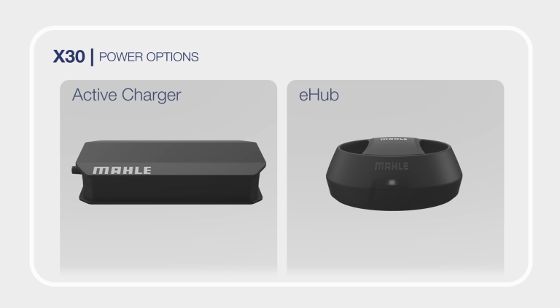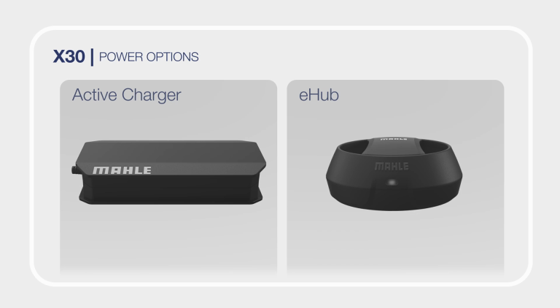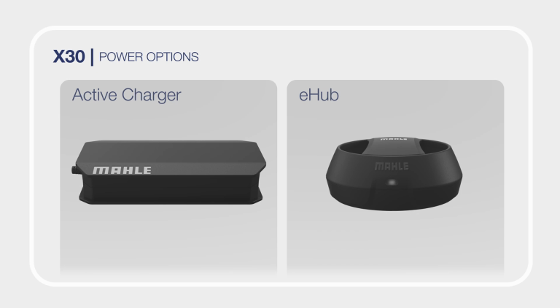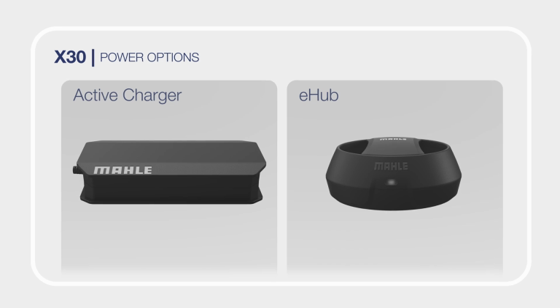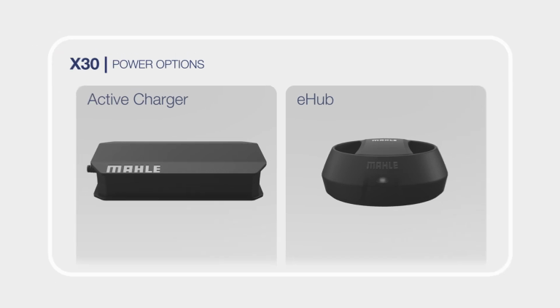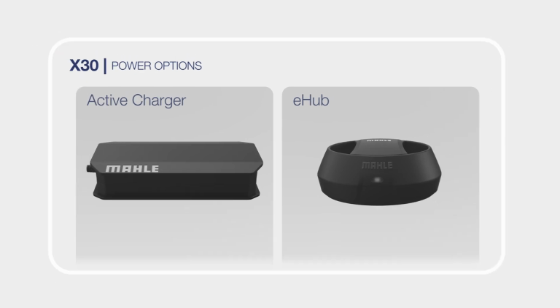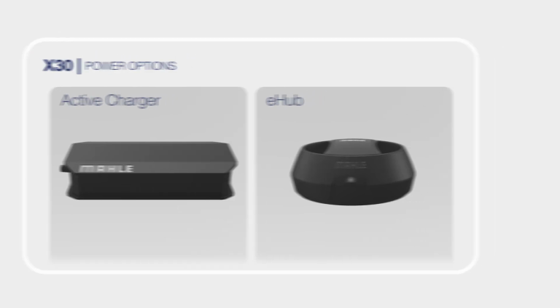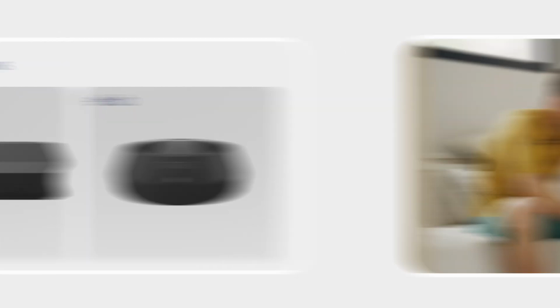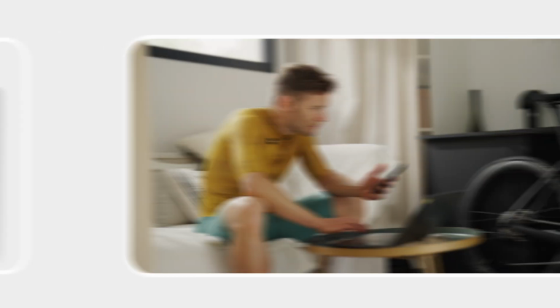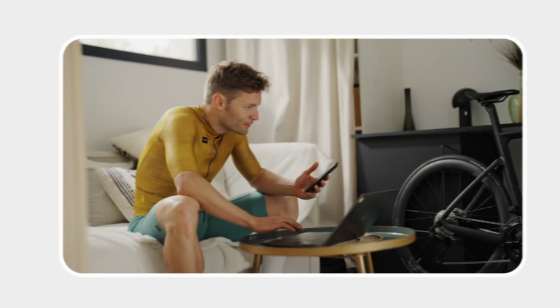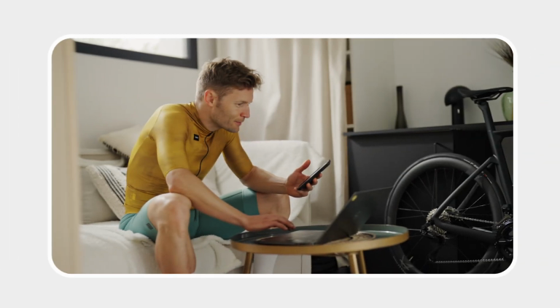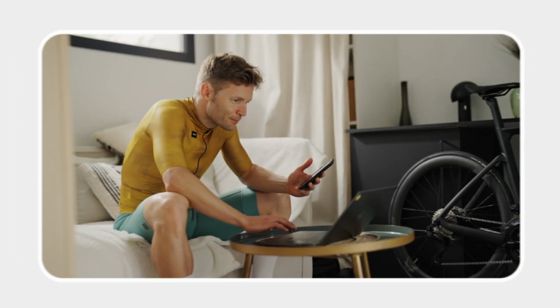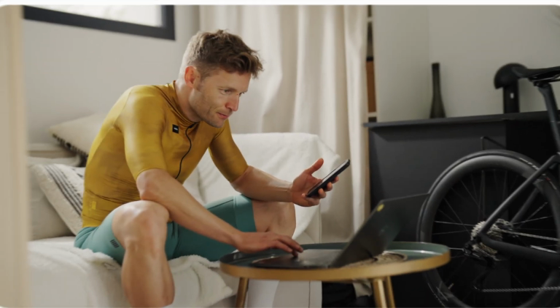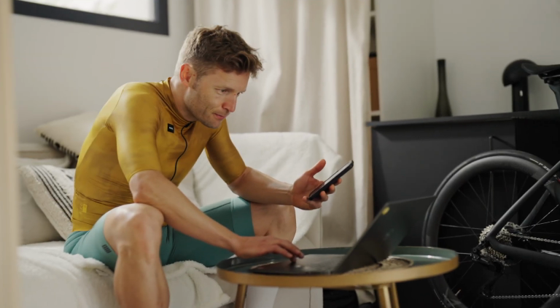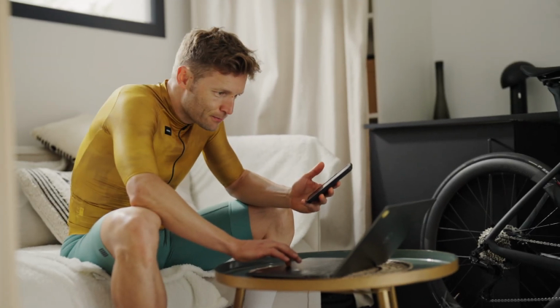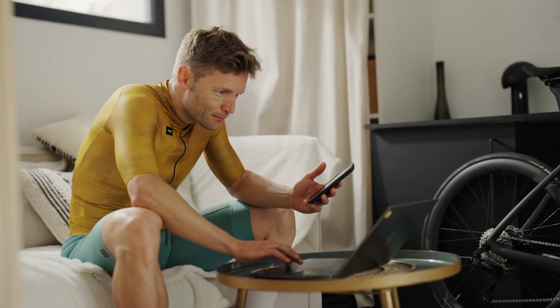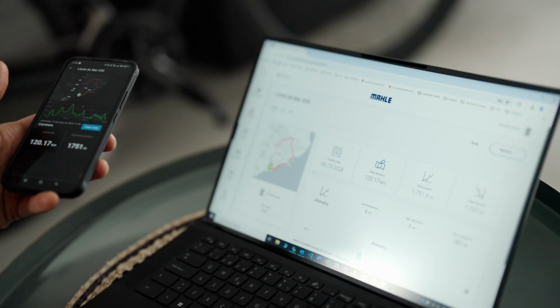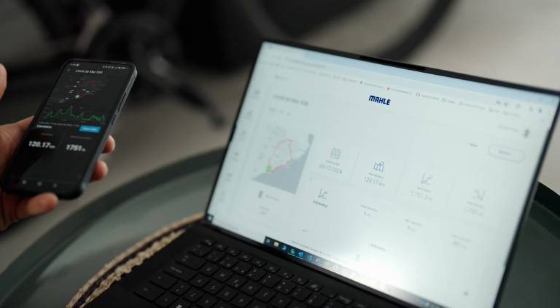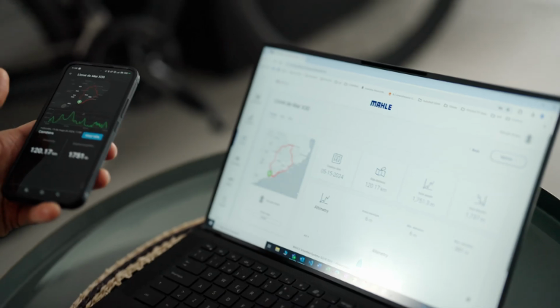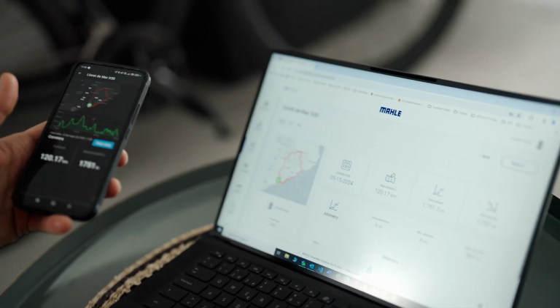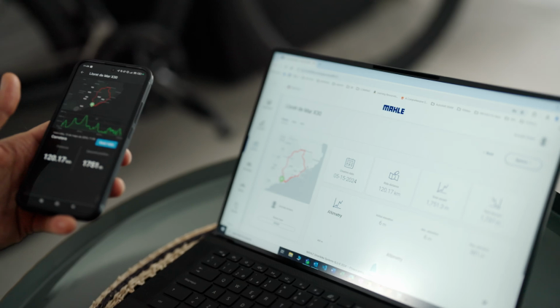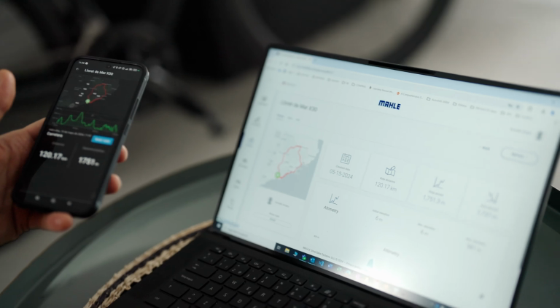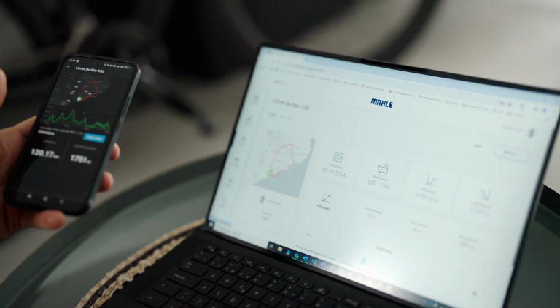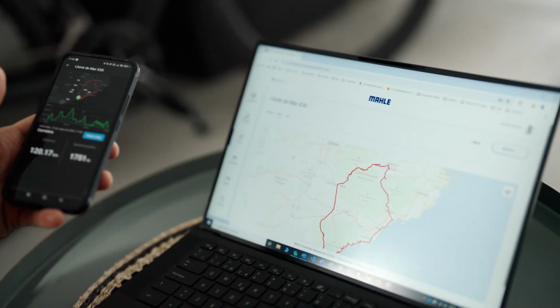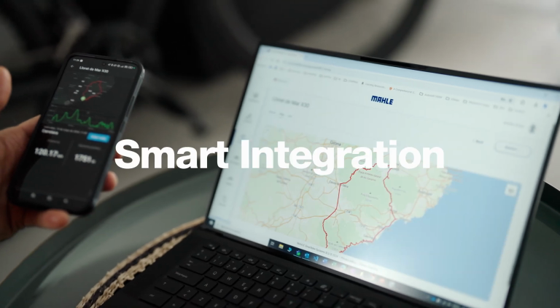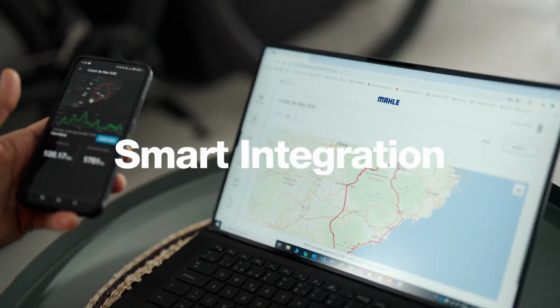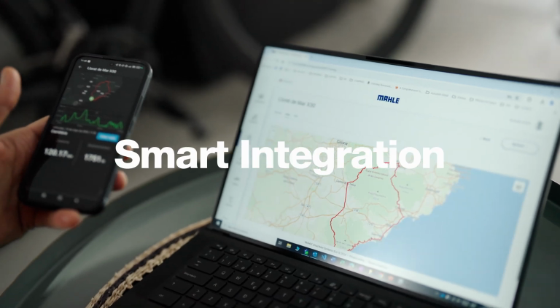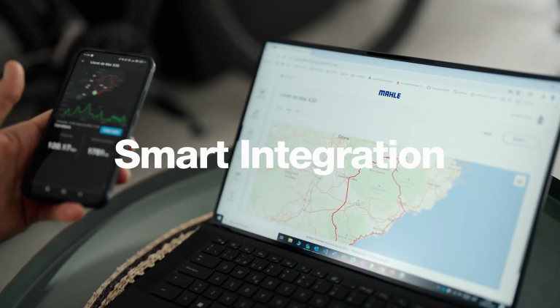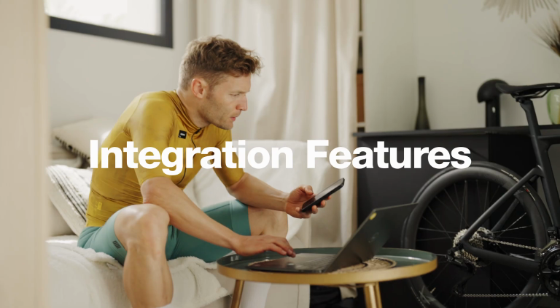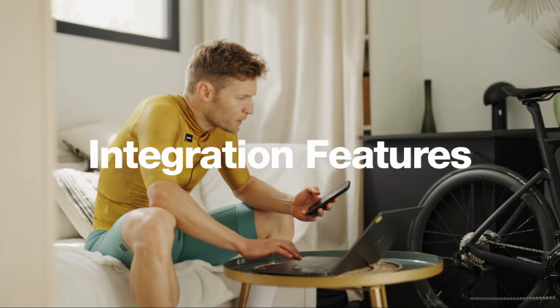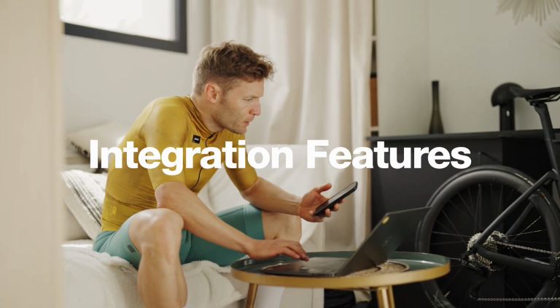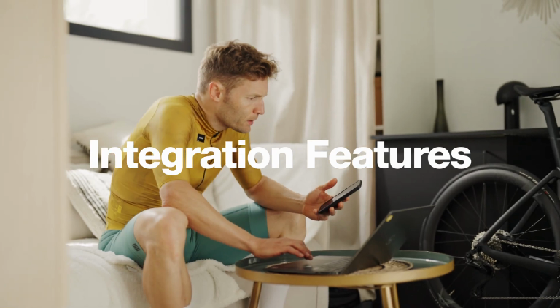You will also be able to enjoy the entire digital ecosystem, which includes smart integration and routing features.